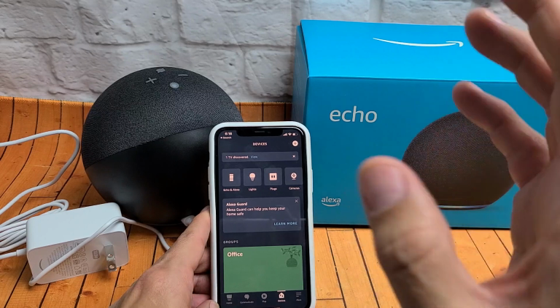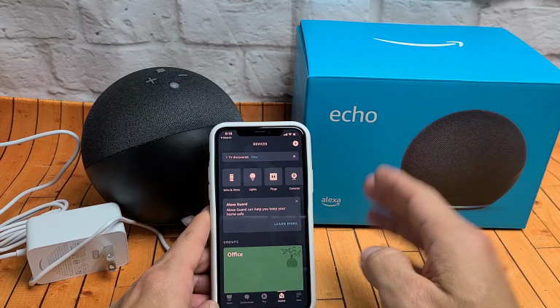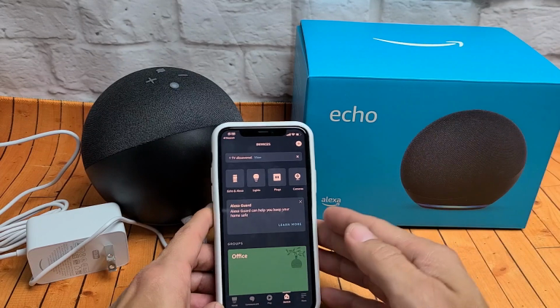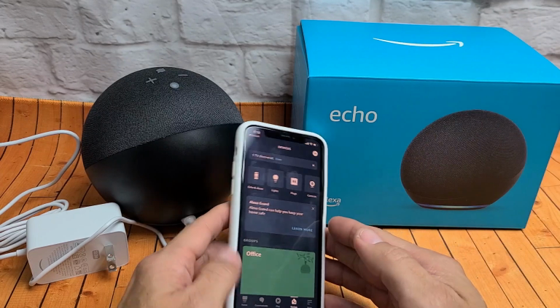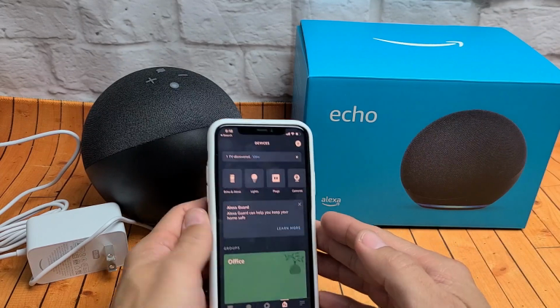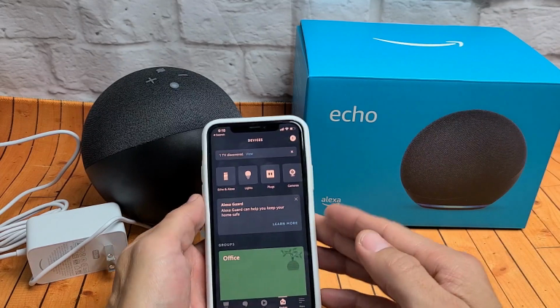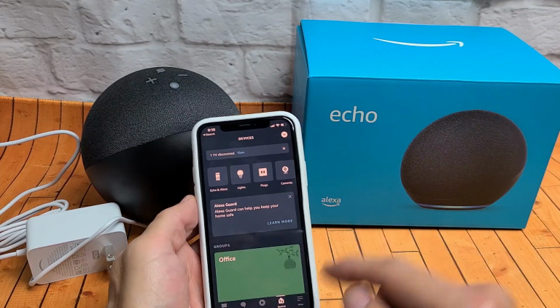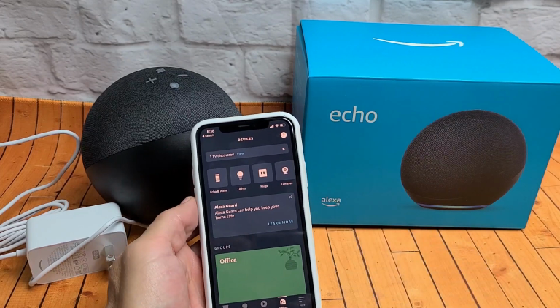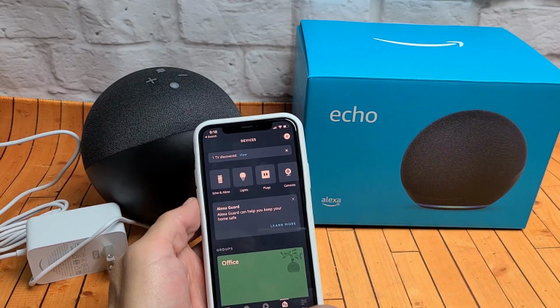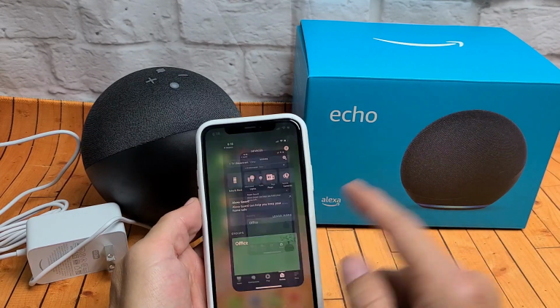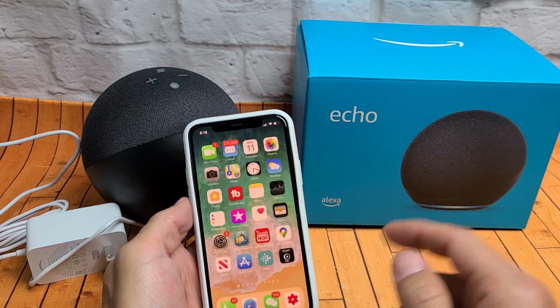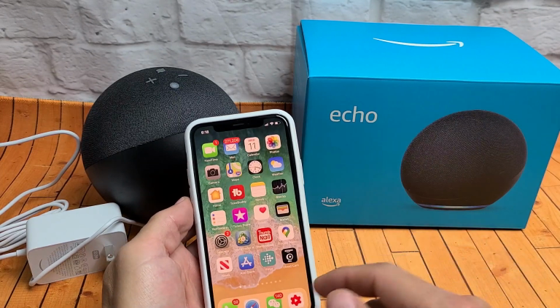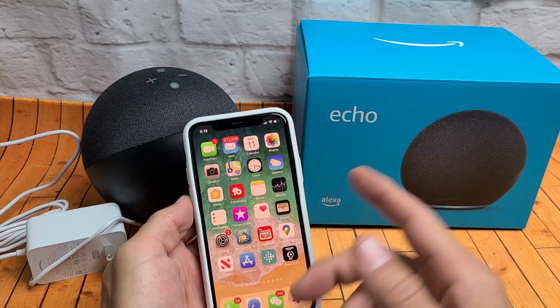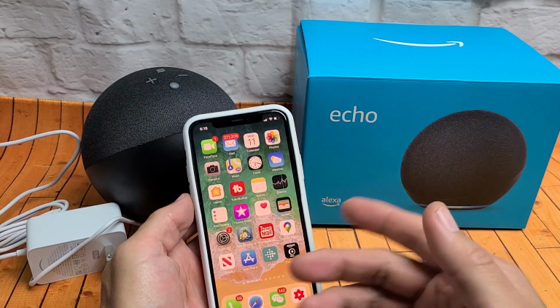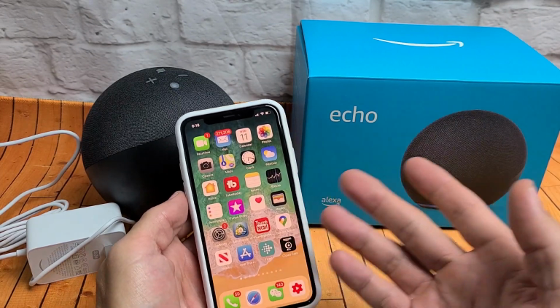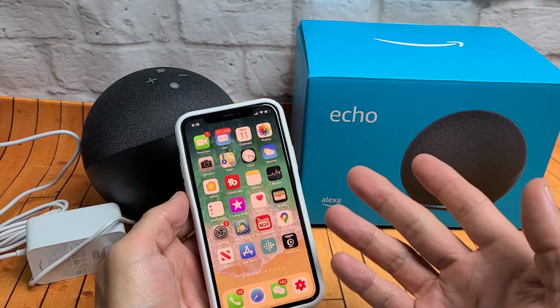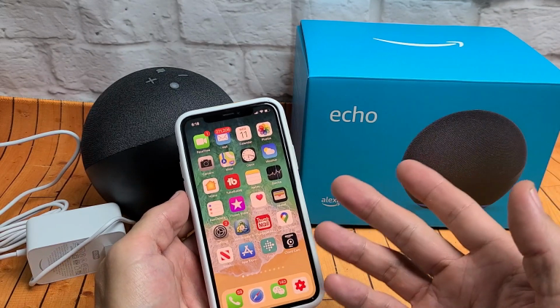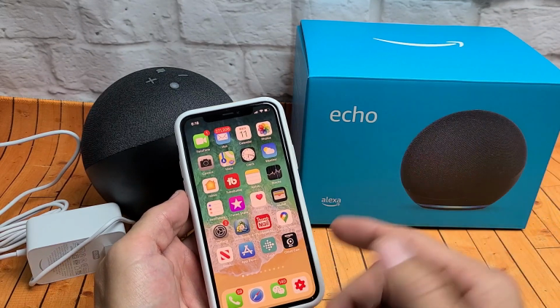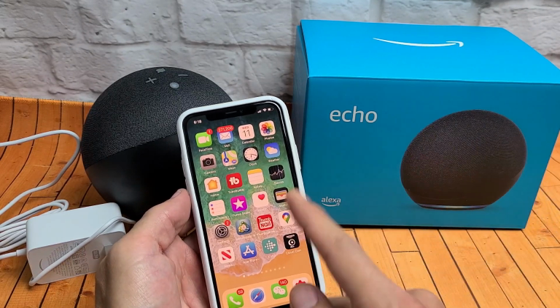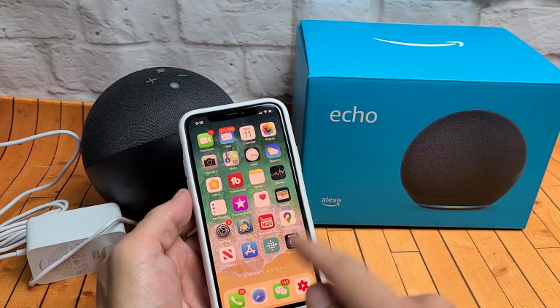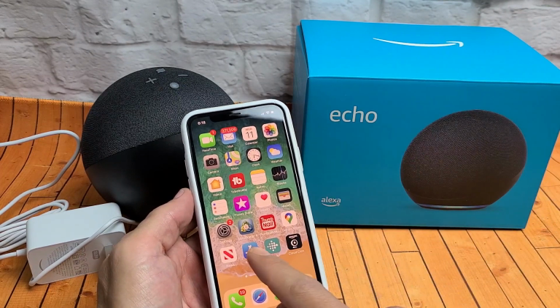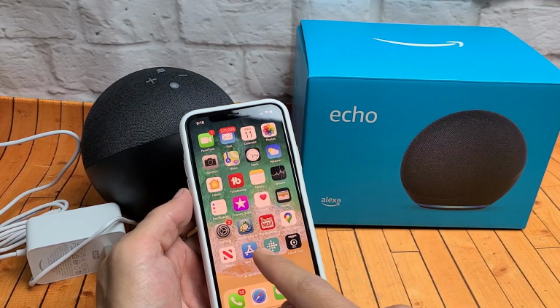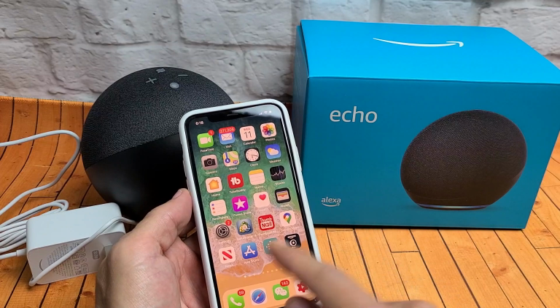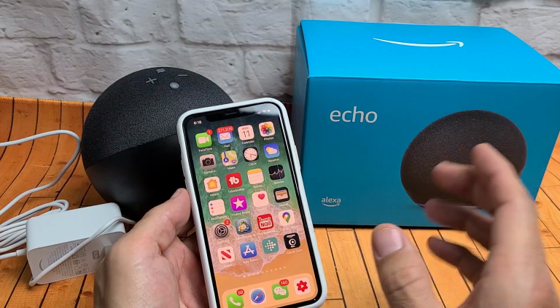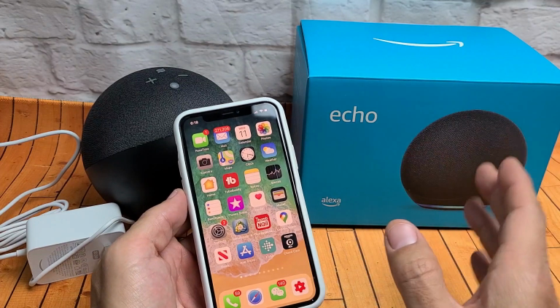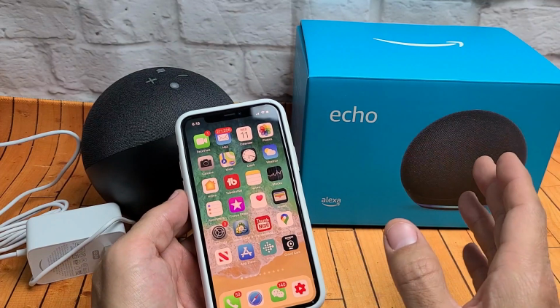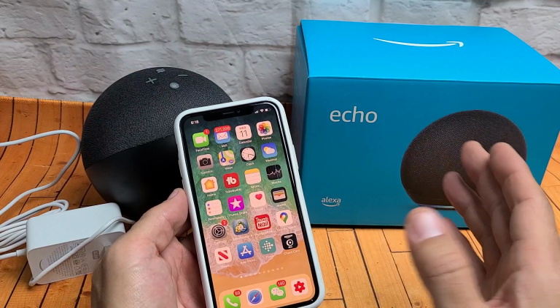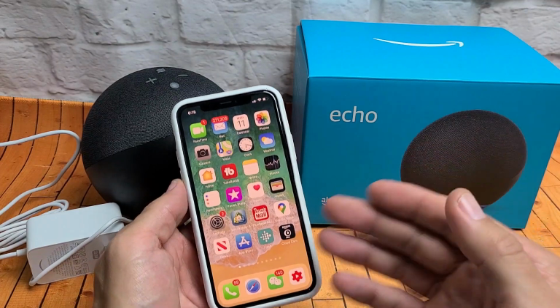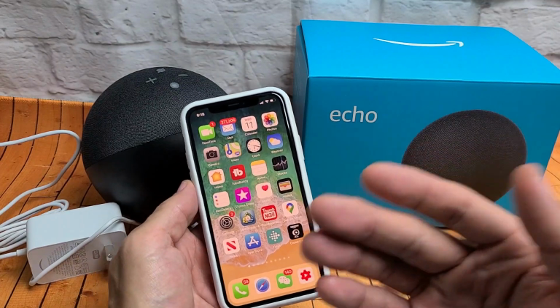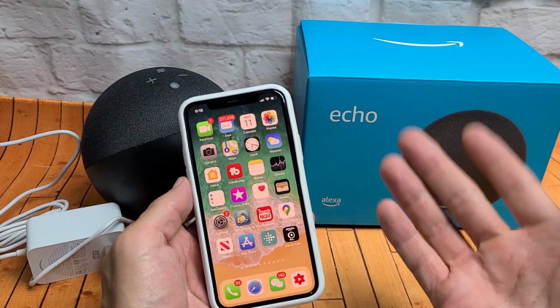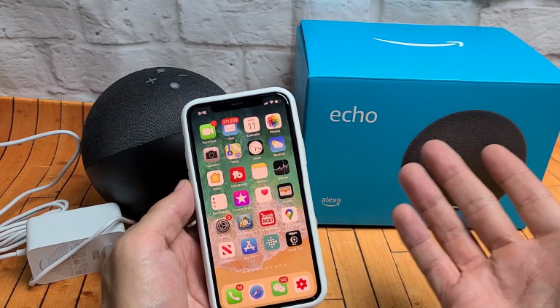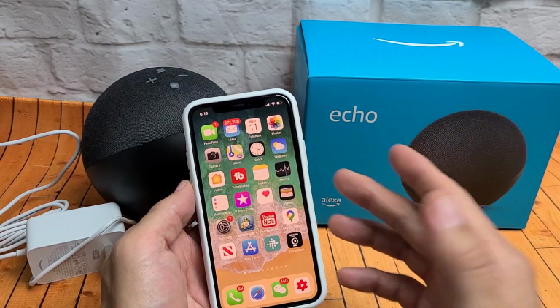First thing you got to do is go ahead and download the Alexa app. If you're on an iPhone, just go into your app store. If you're on an Android phone, go into the Google Play store.